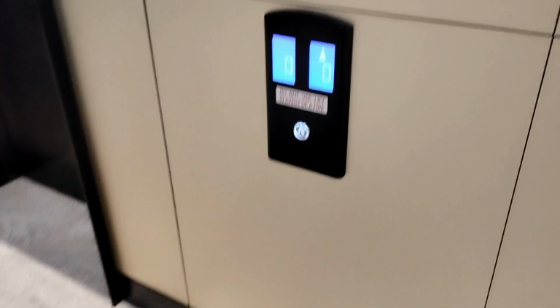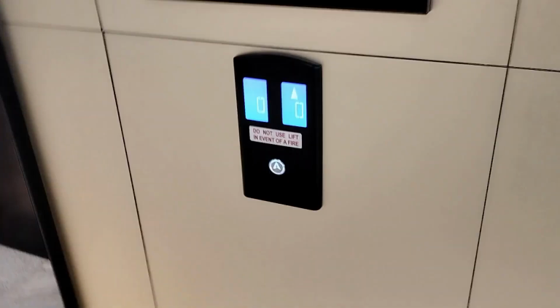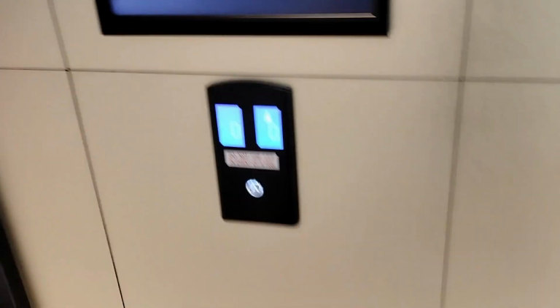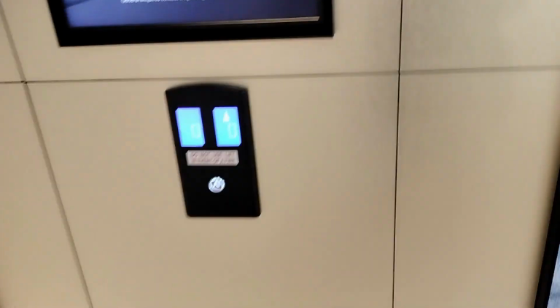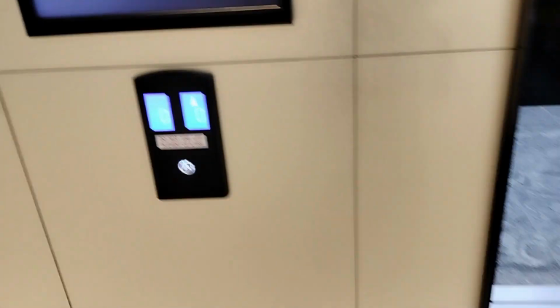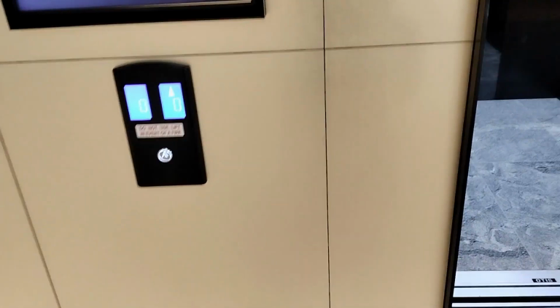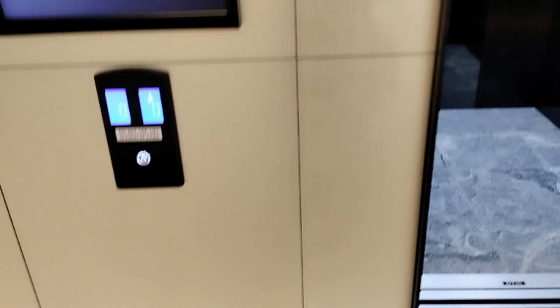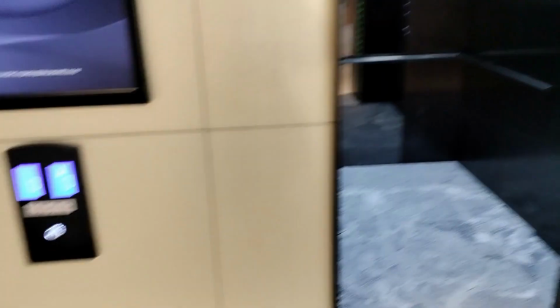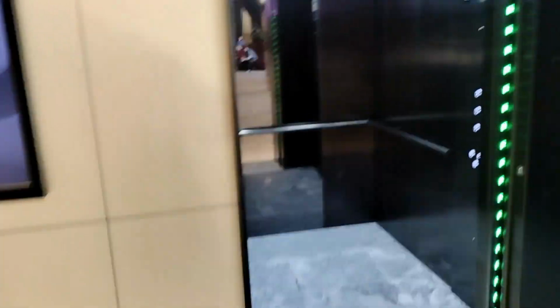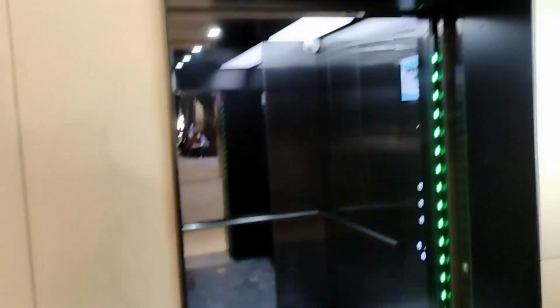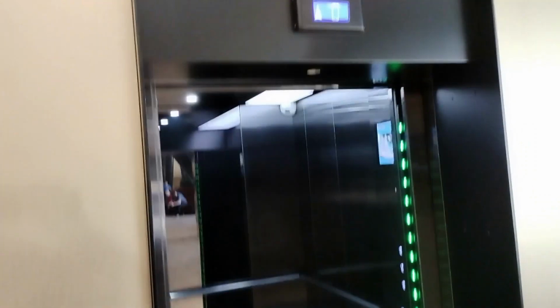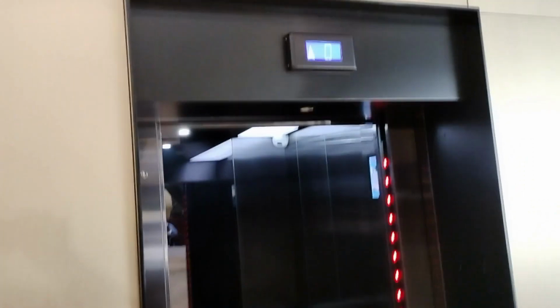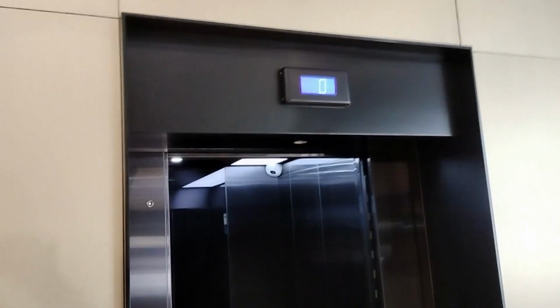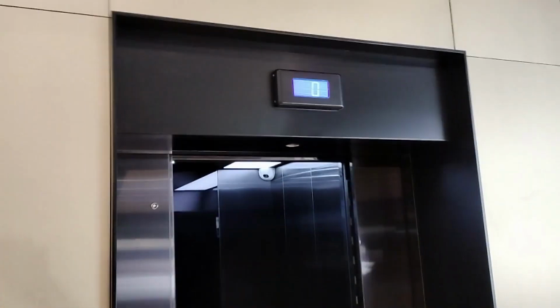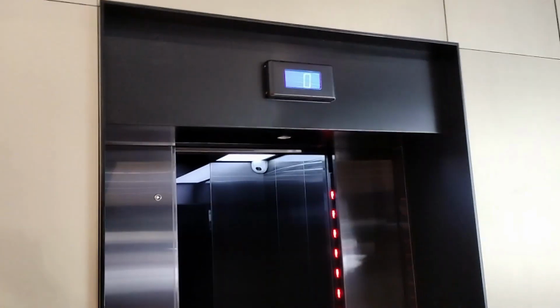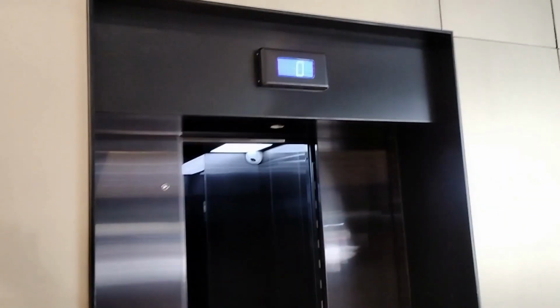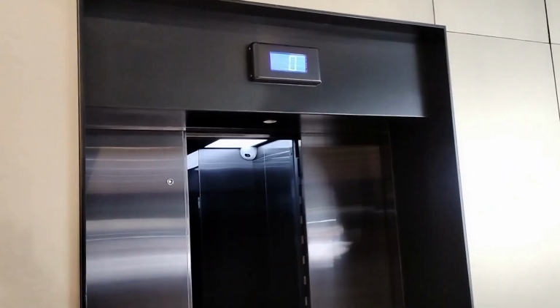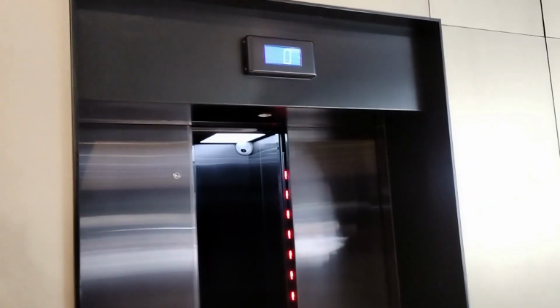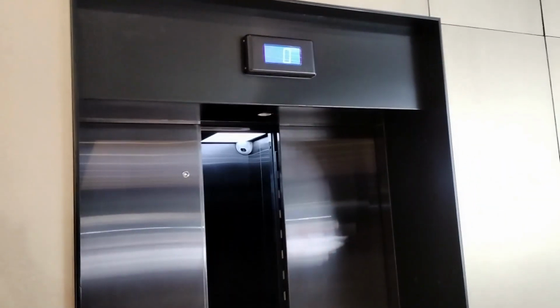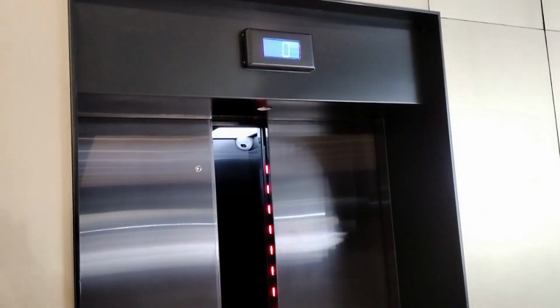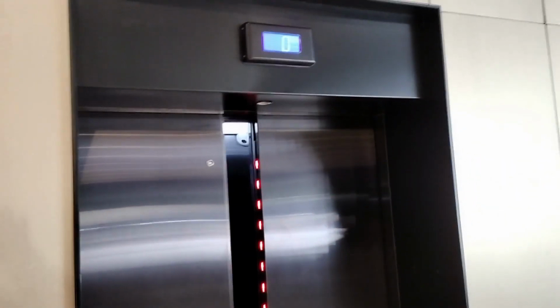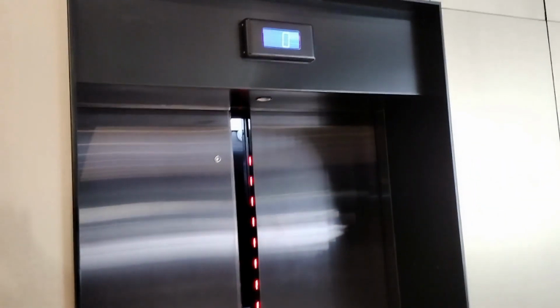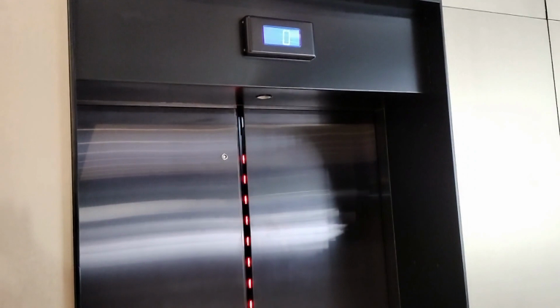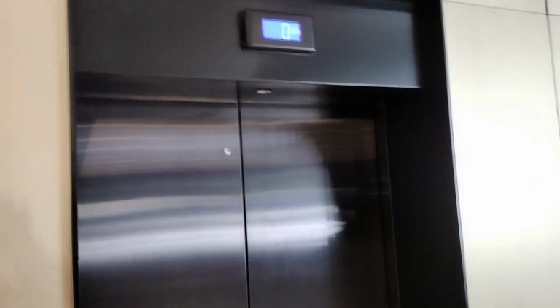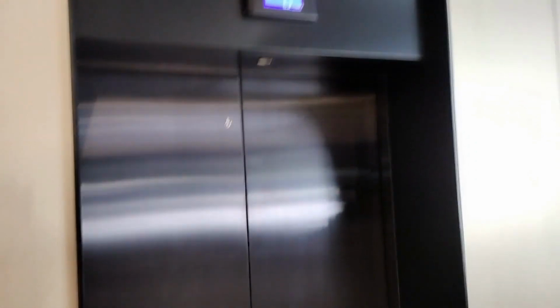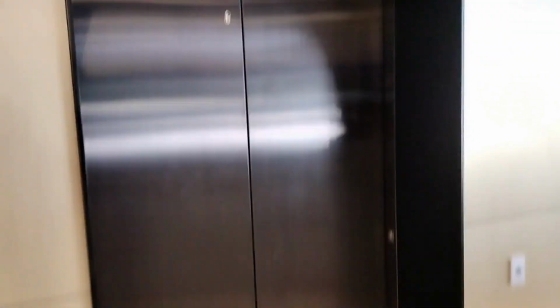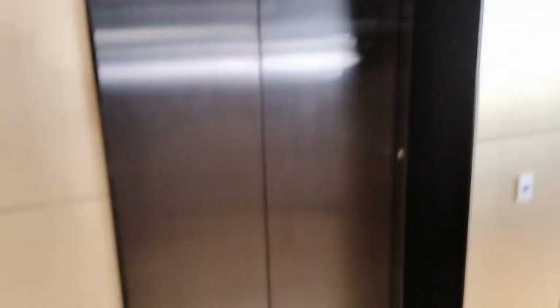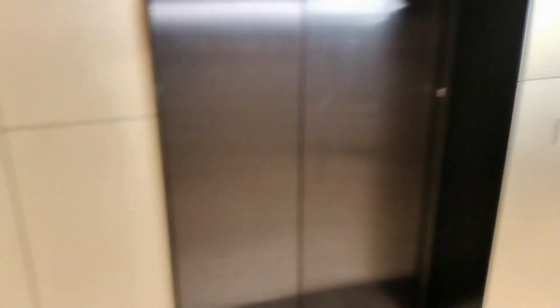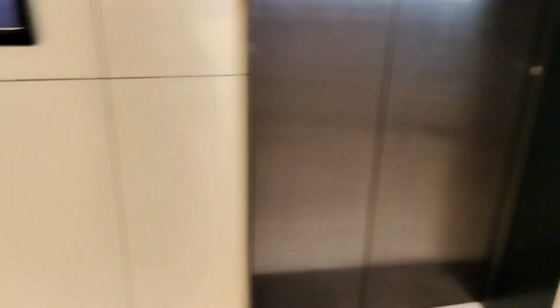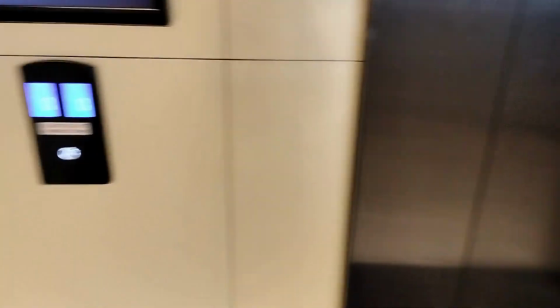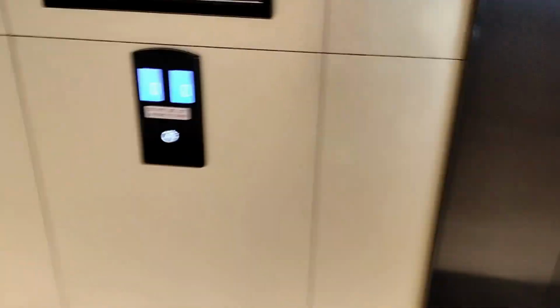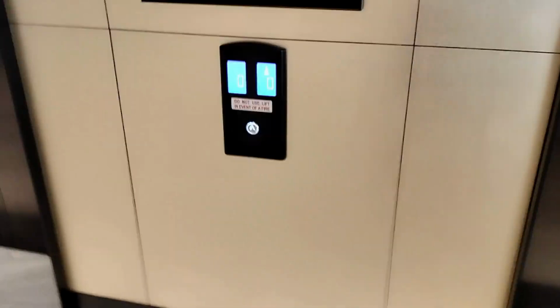So we have indicators both on the call station and above the door. They're very, very rare.